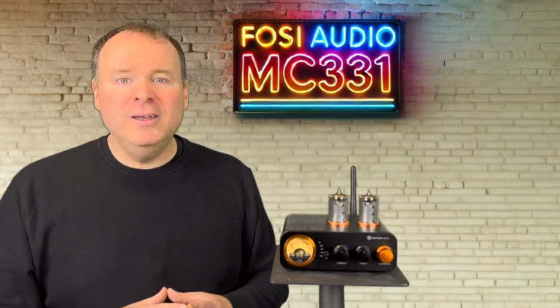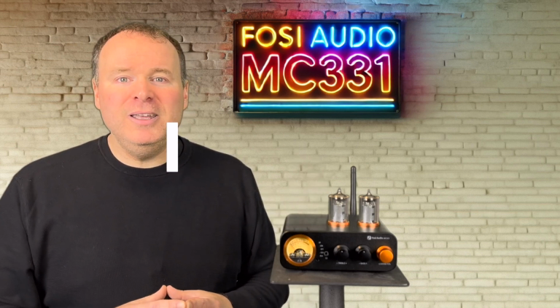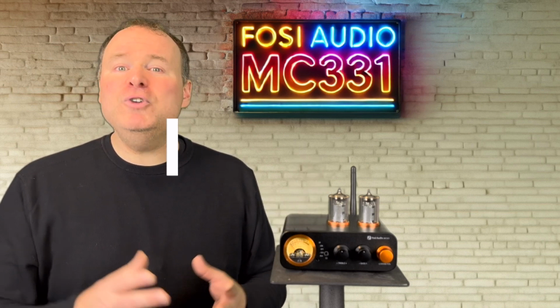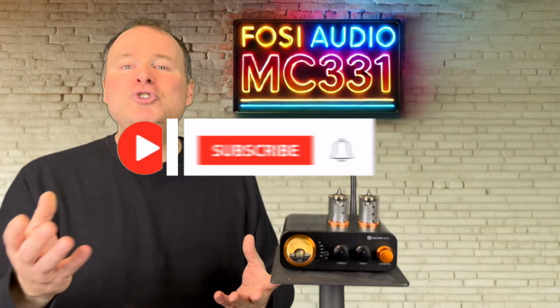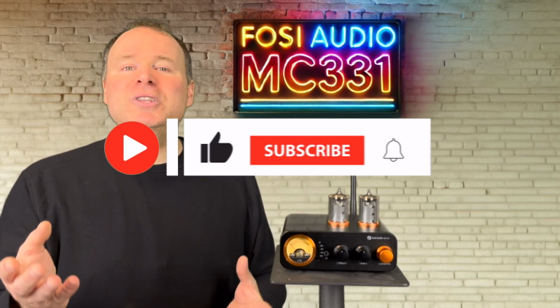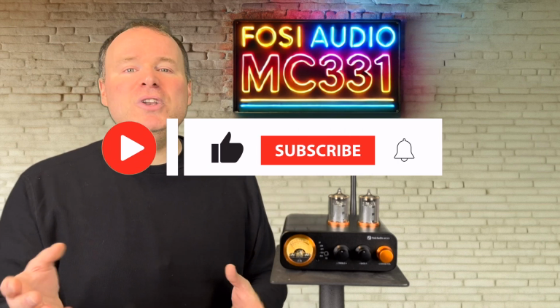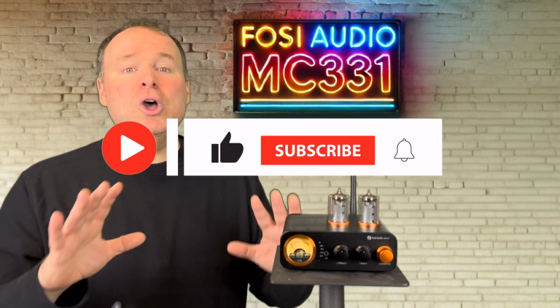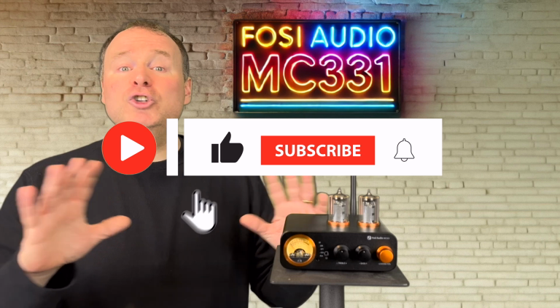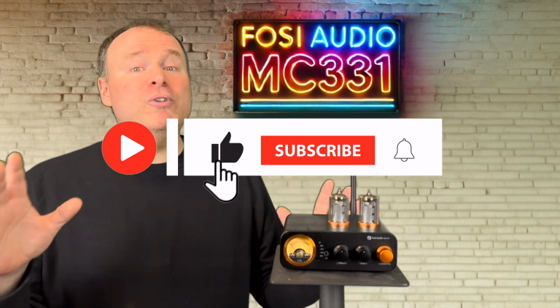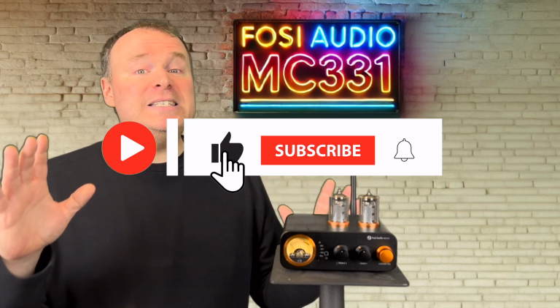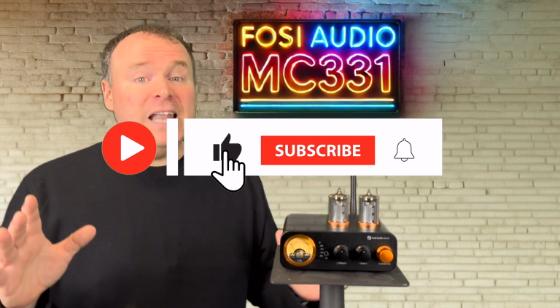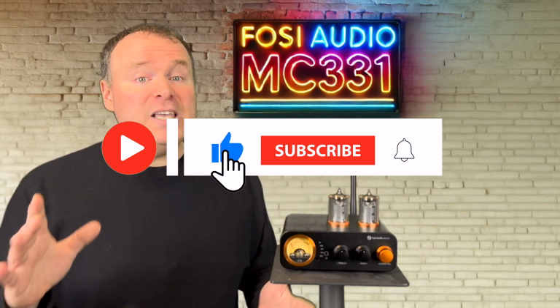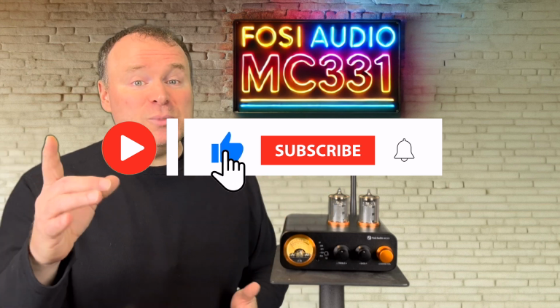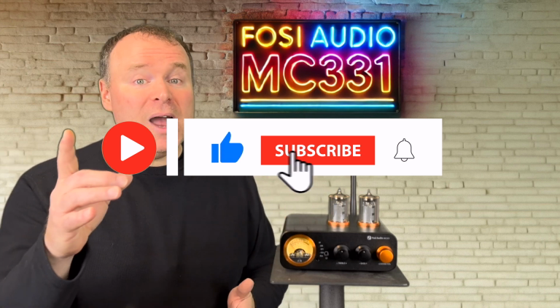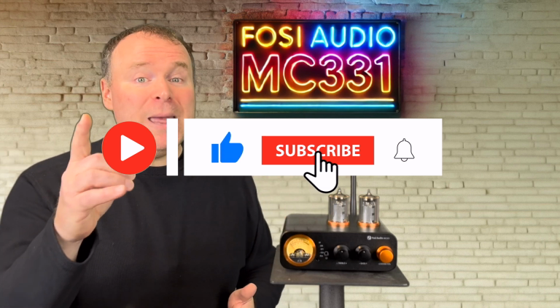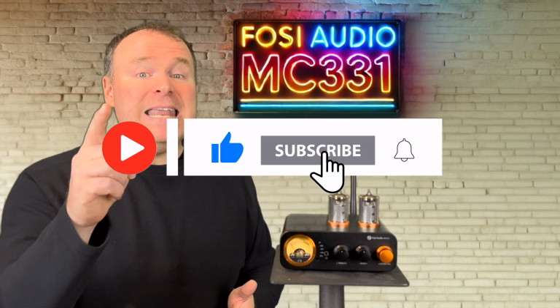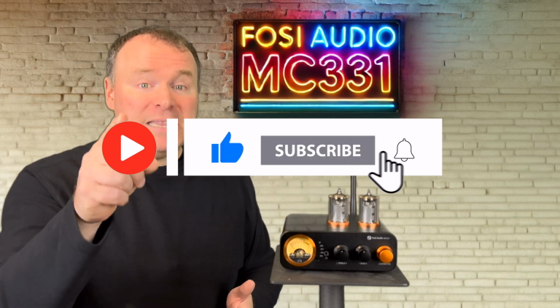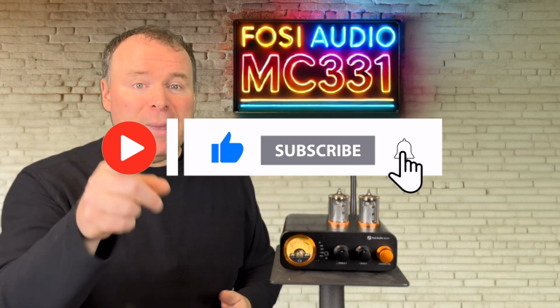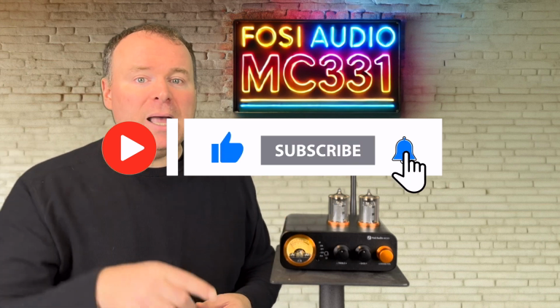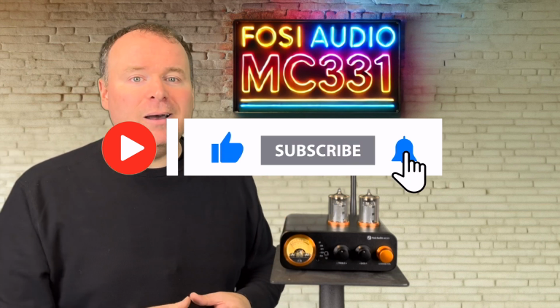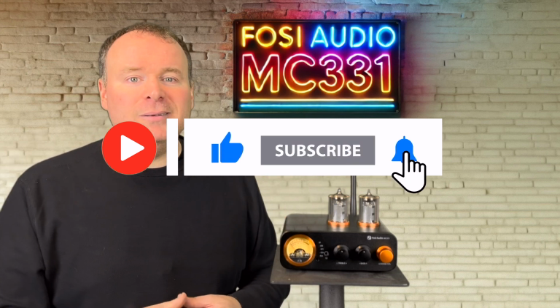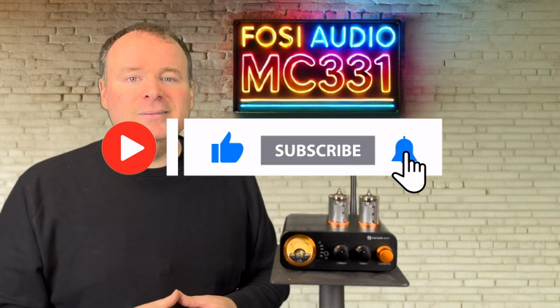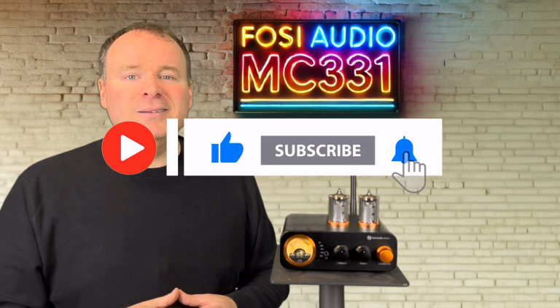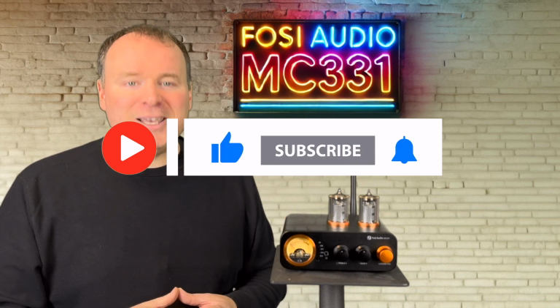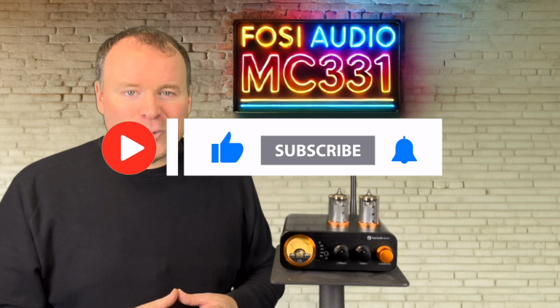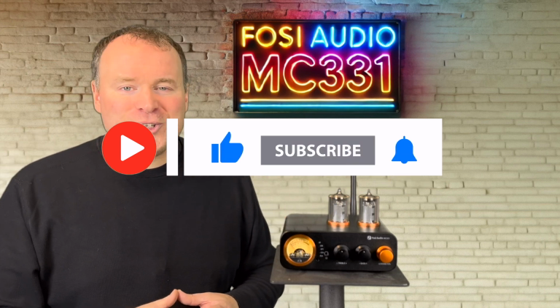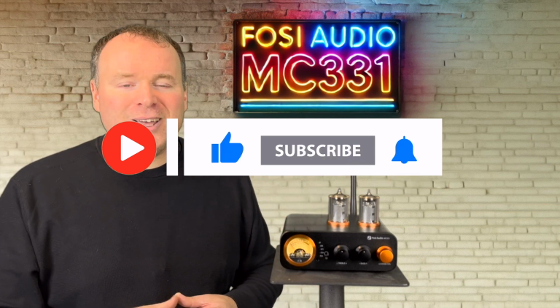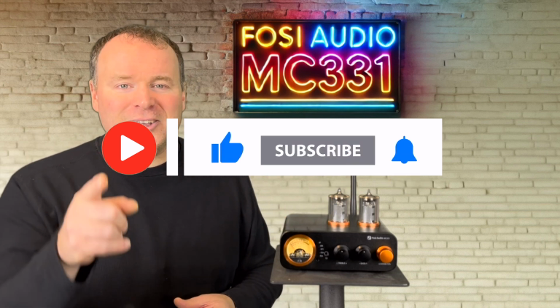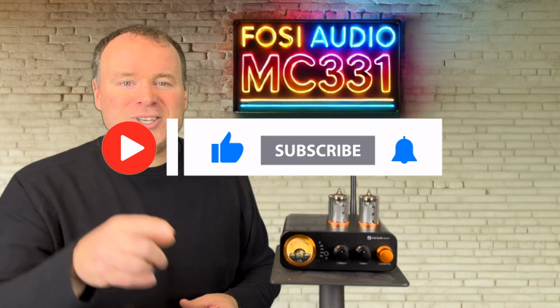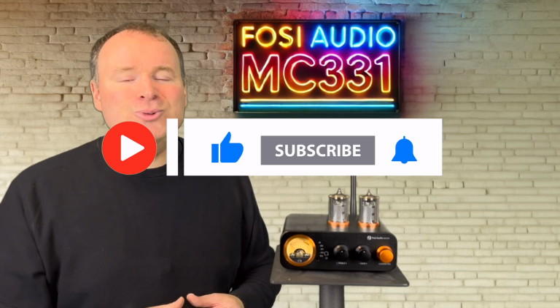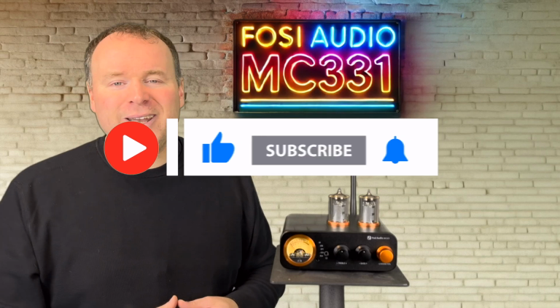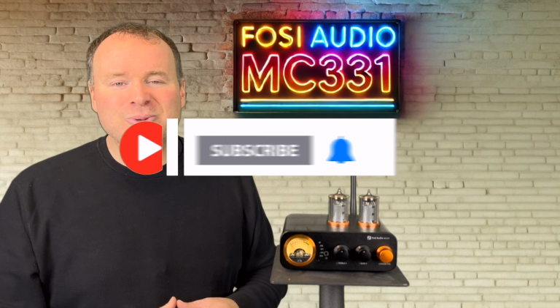If you enjoyed this video, don't forget to like, subscribe, and hit the bell icon. Thanks for watching. I'll see you in the next one.